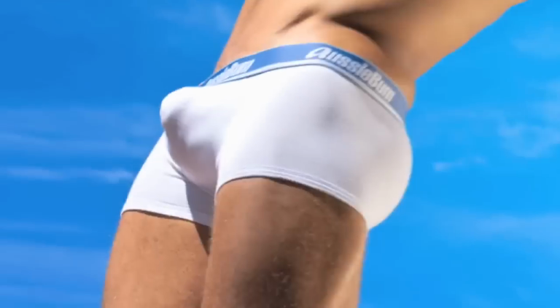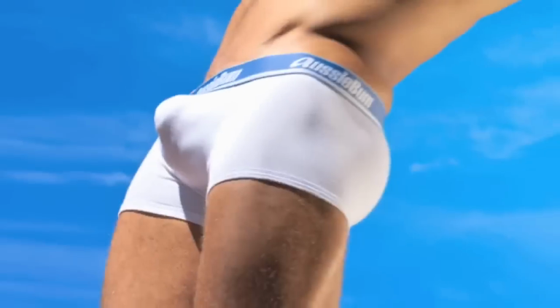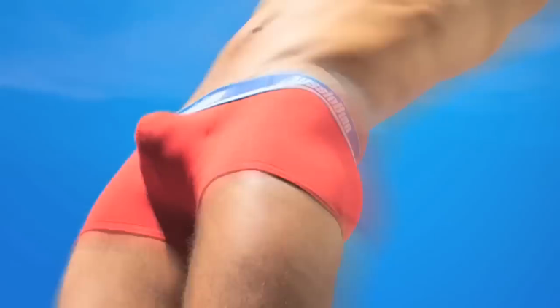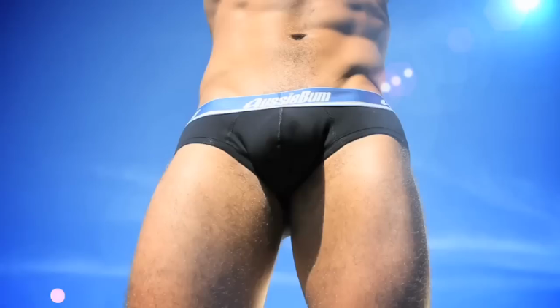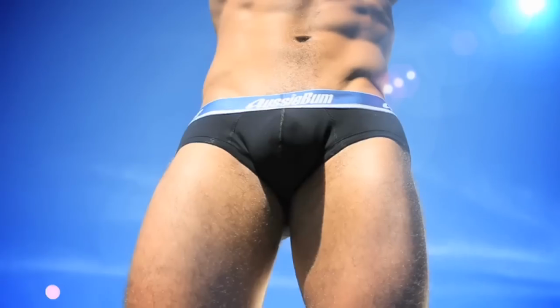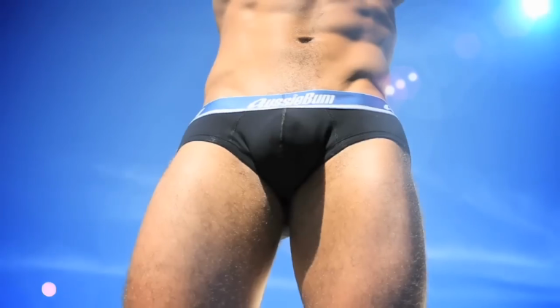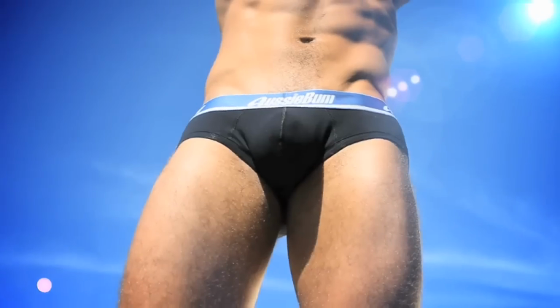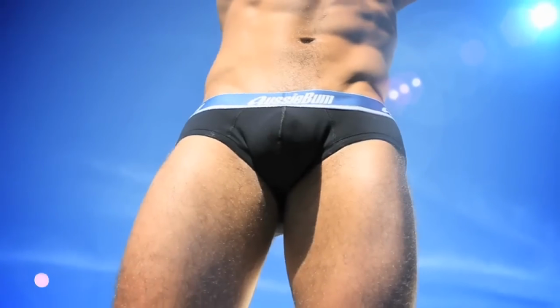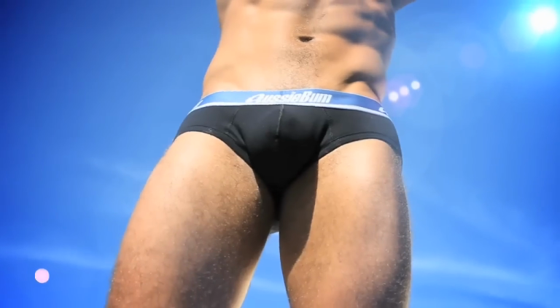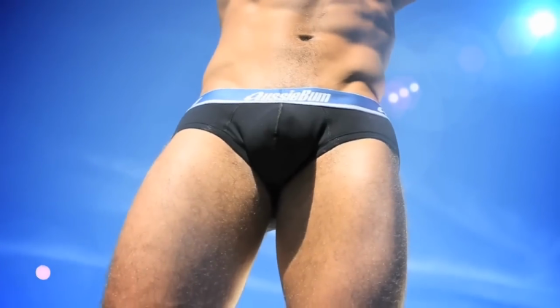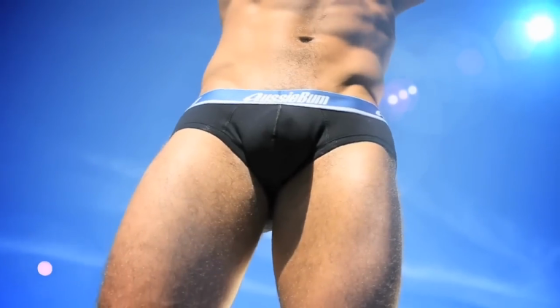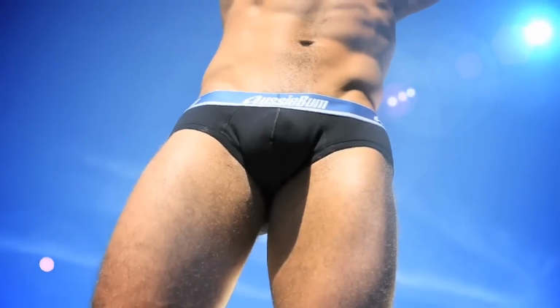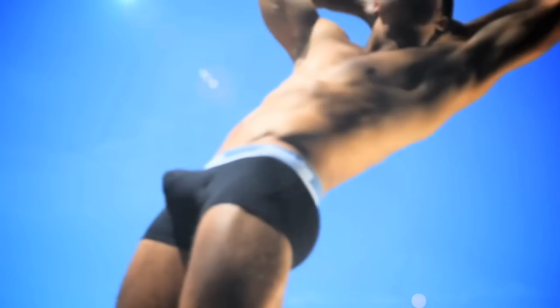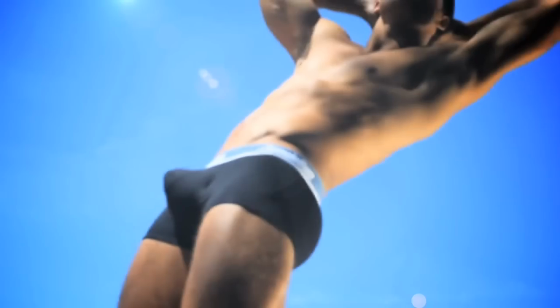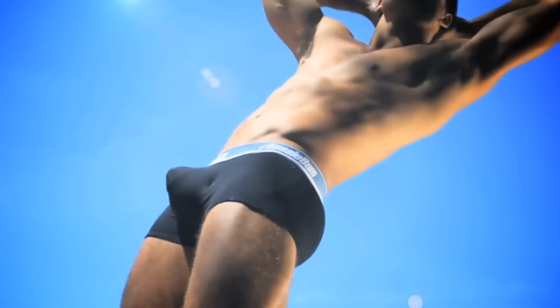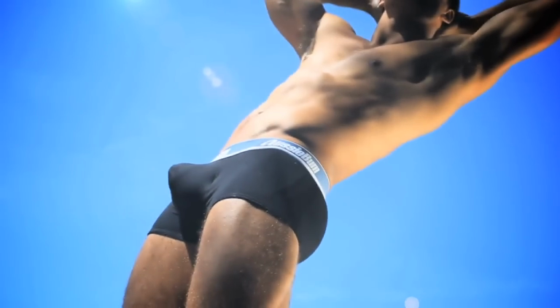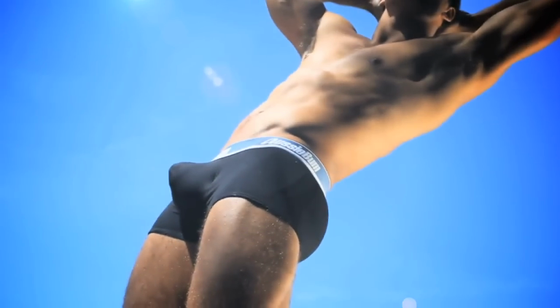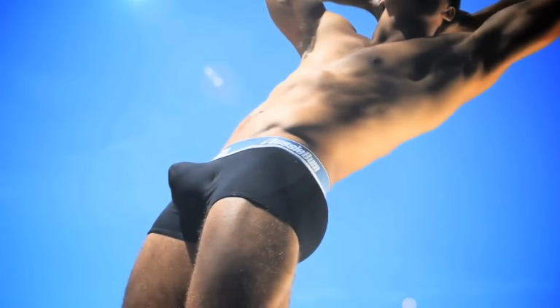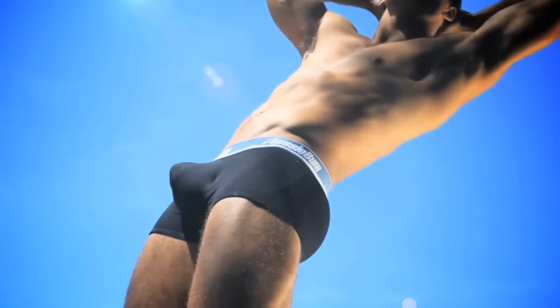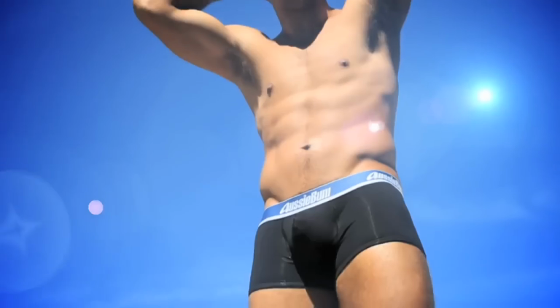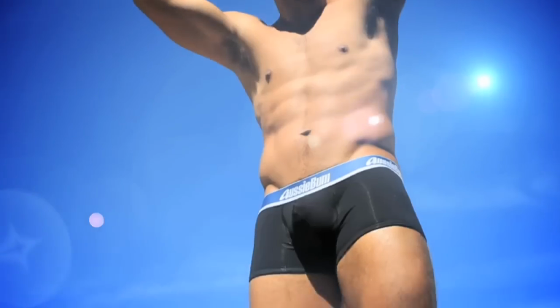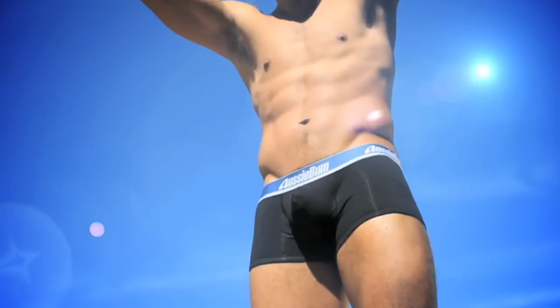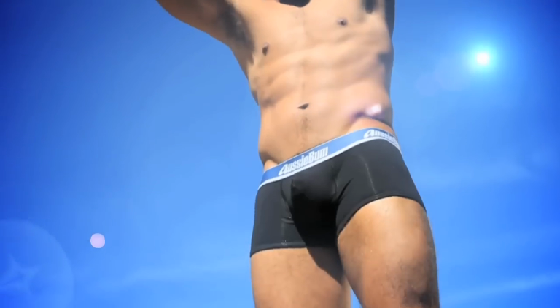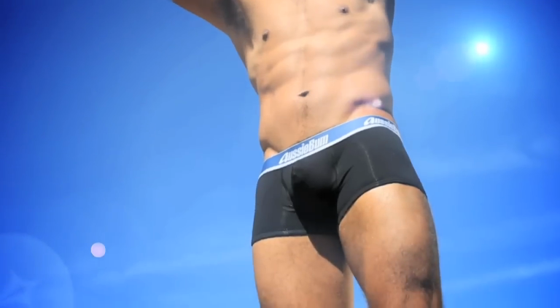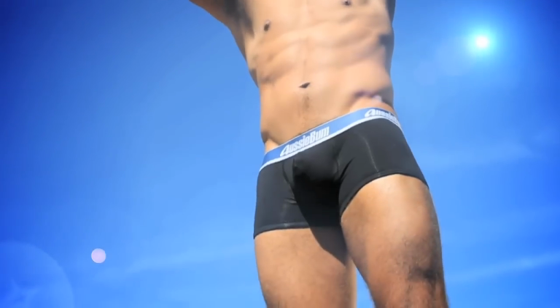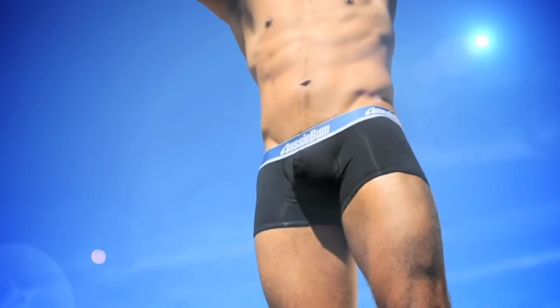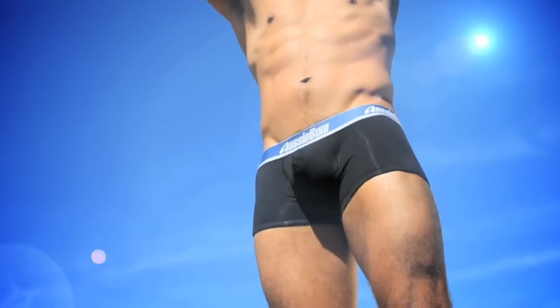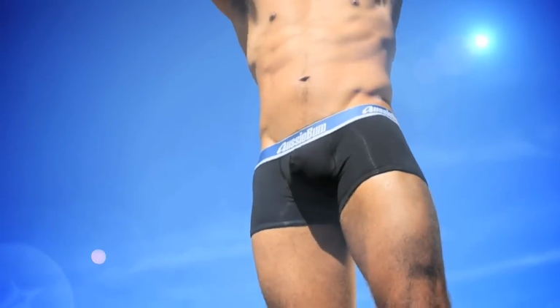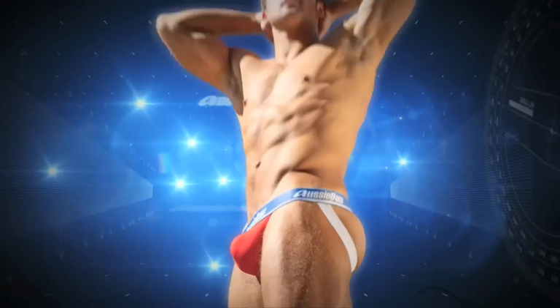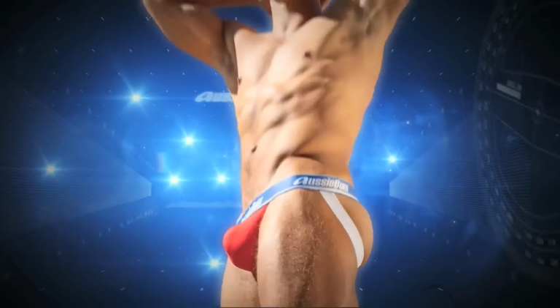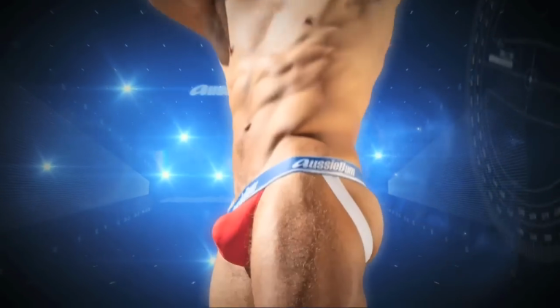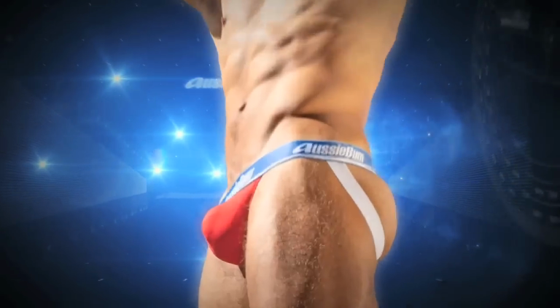Now available in brief, trunk, or for the first time ever, the jock strap.